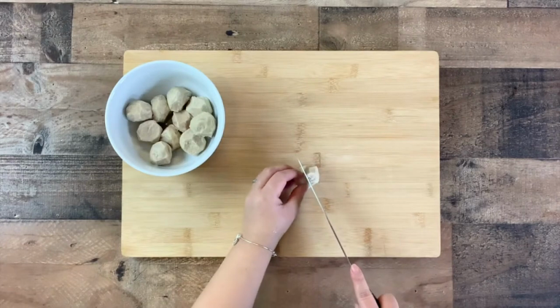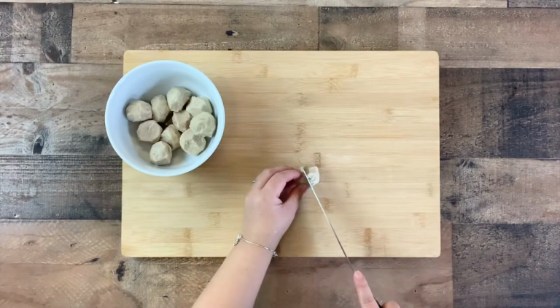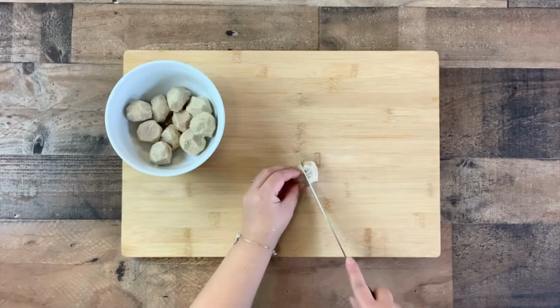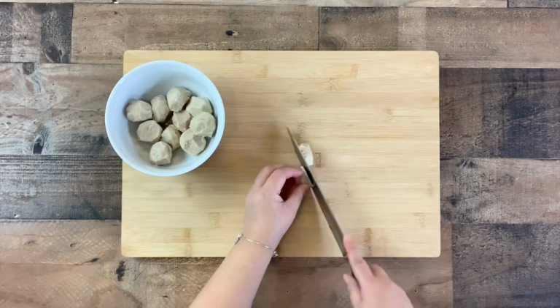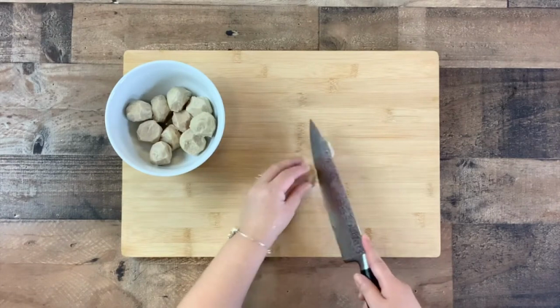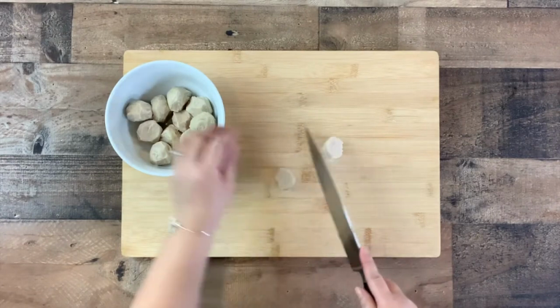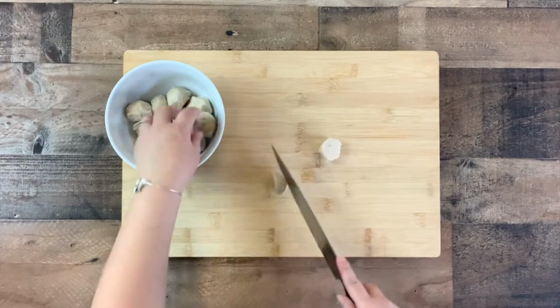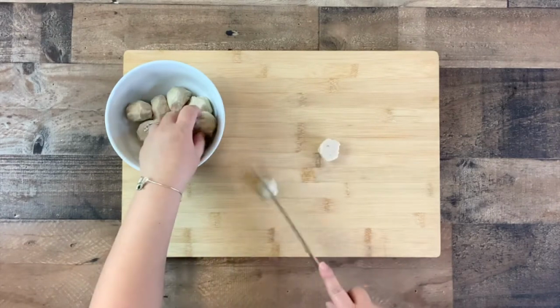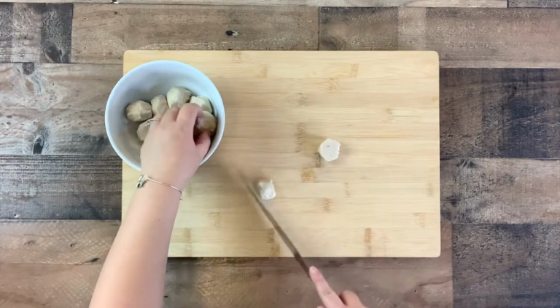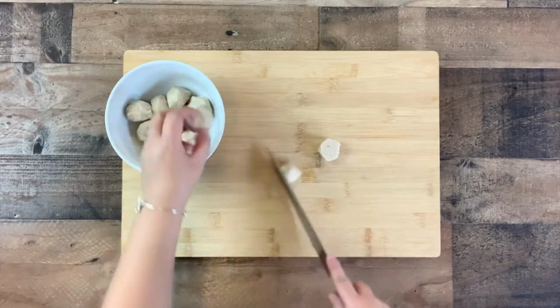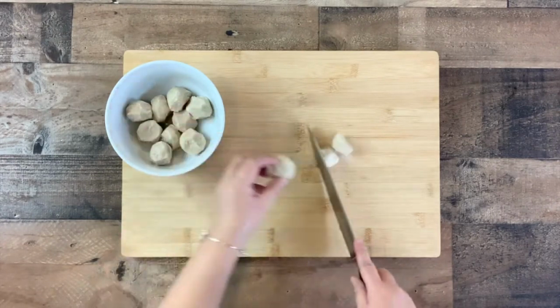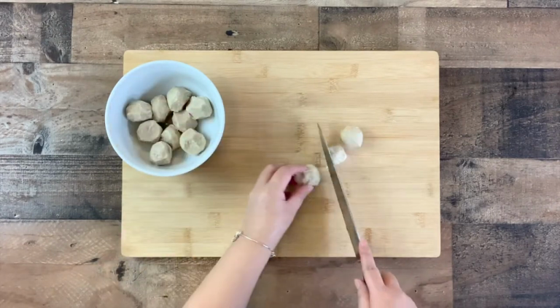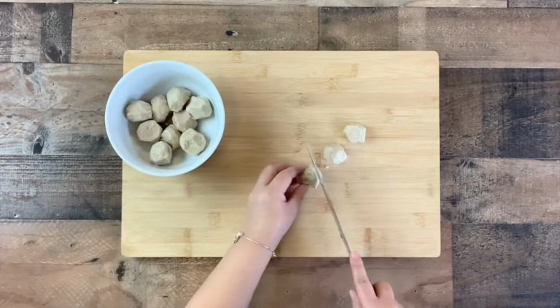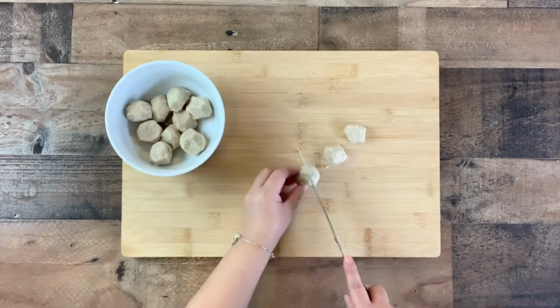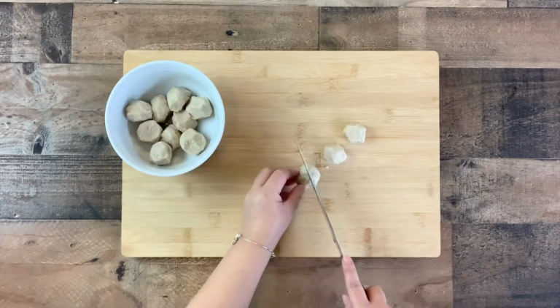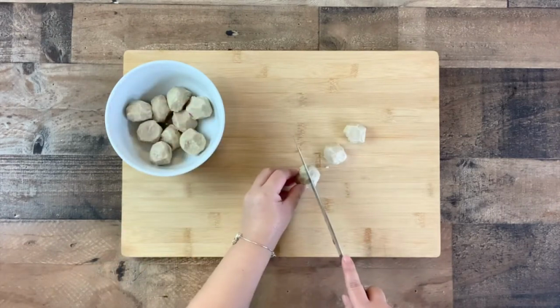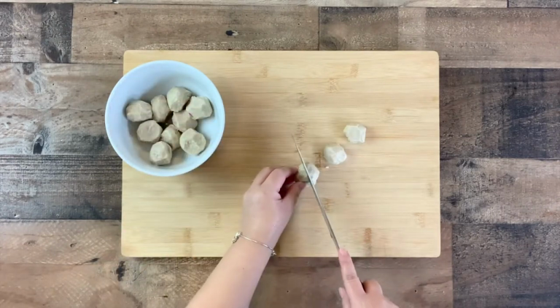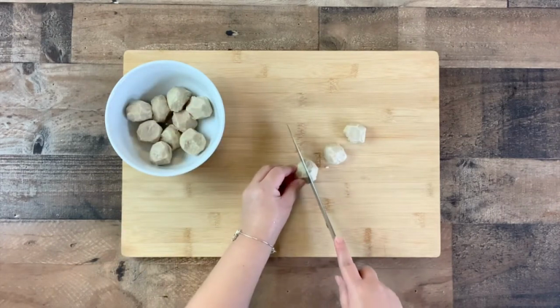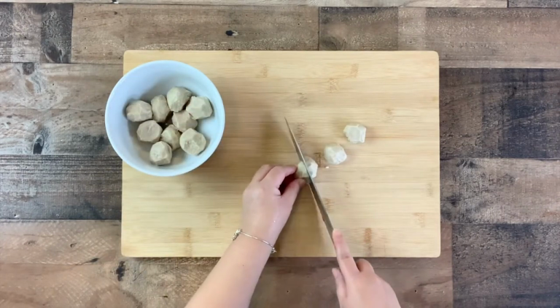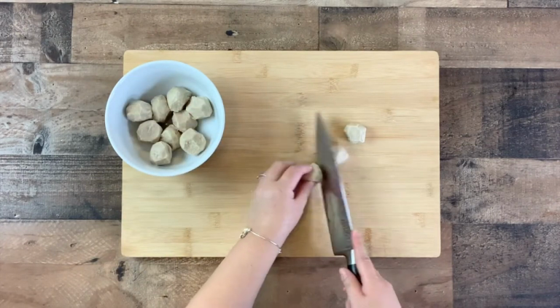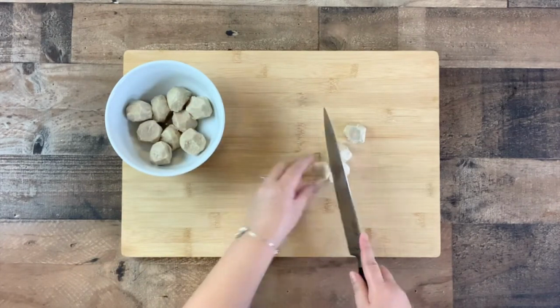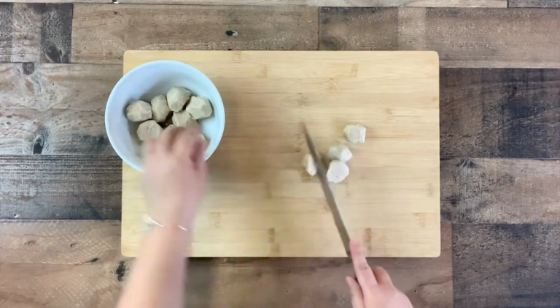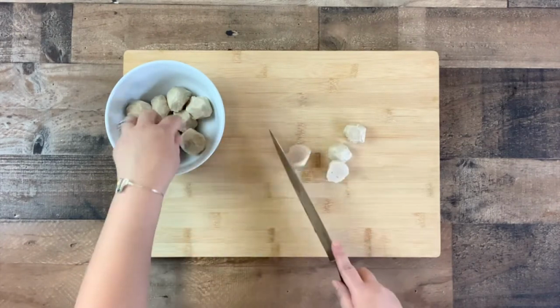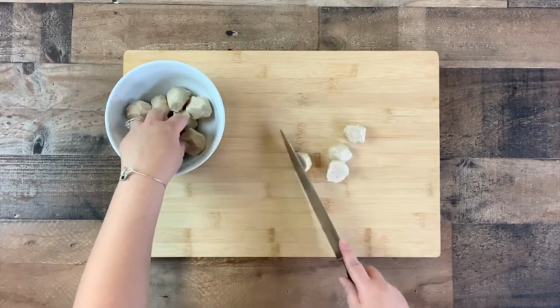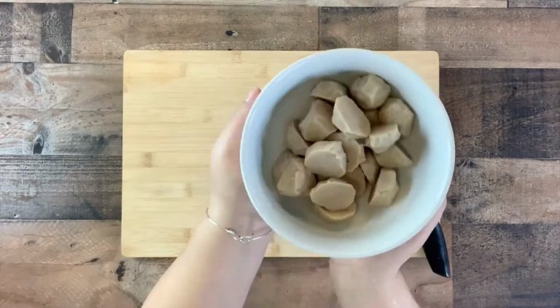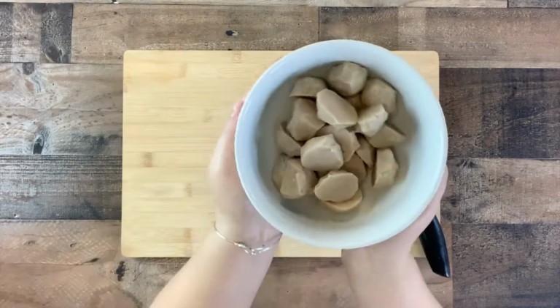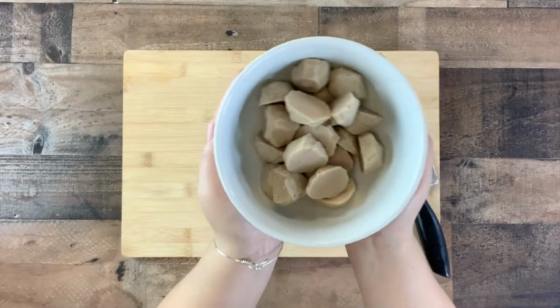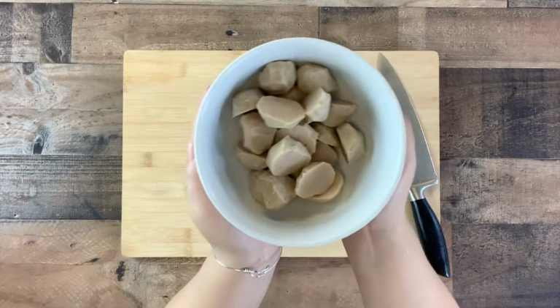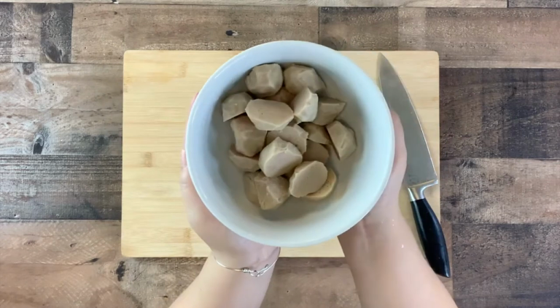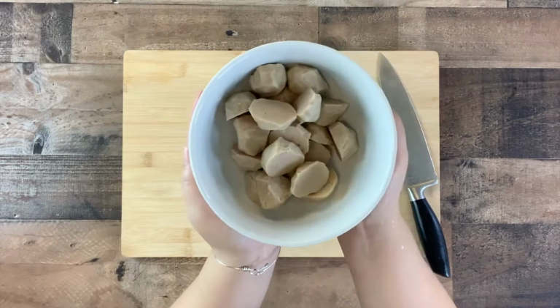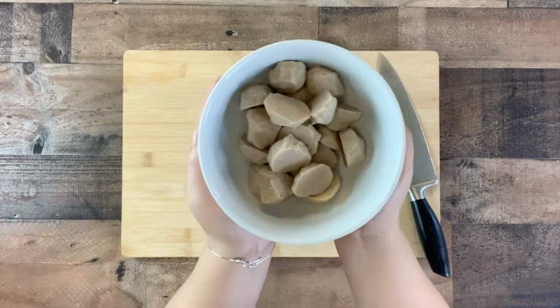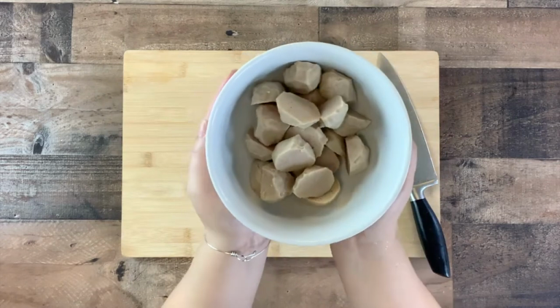Cut the pork meatballs in half, then place them back into the bowl and set aside.